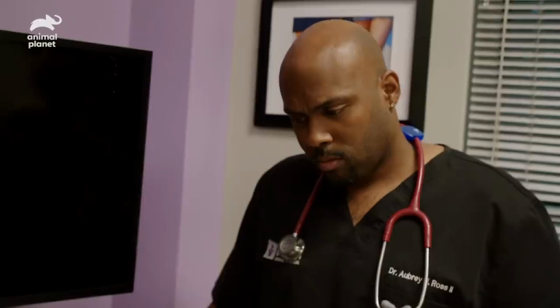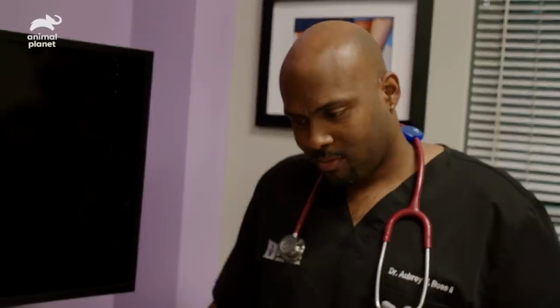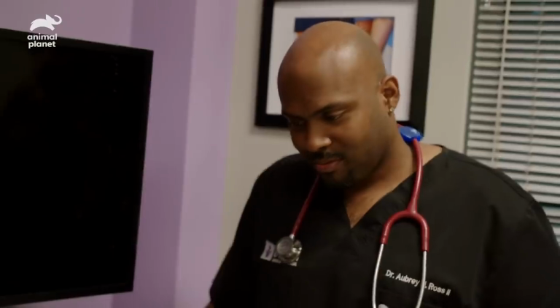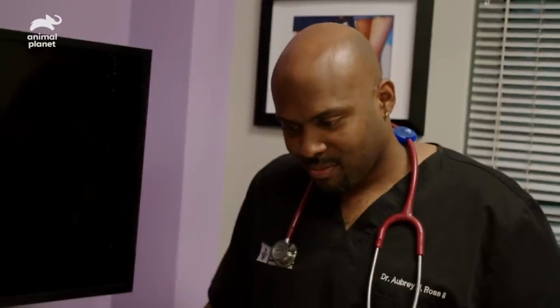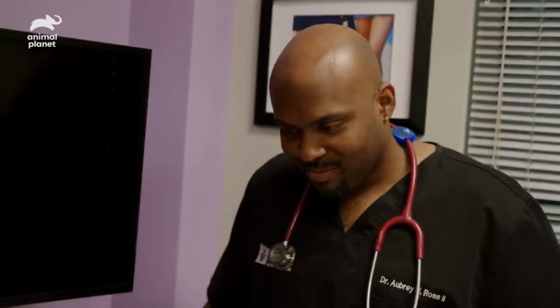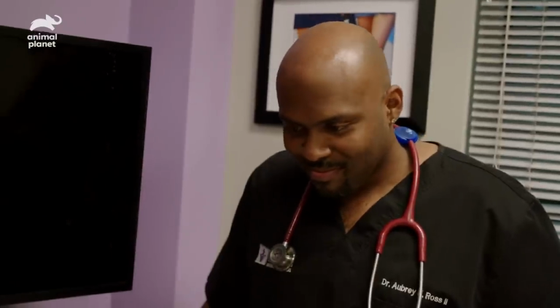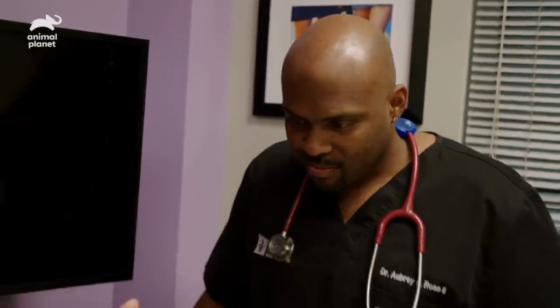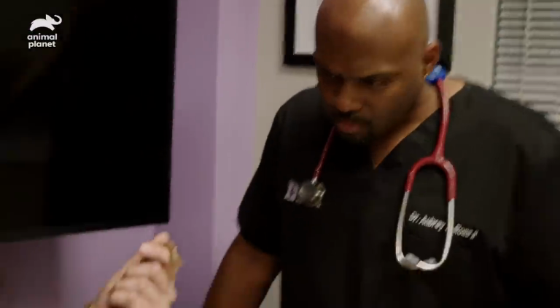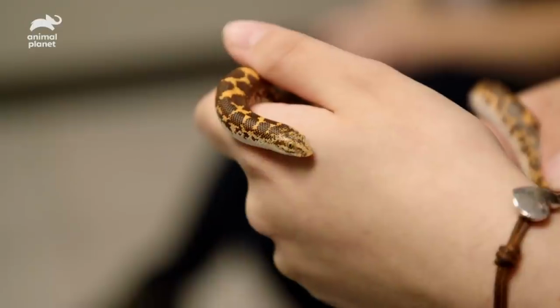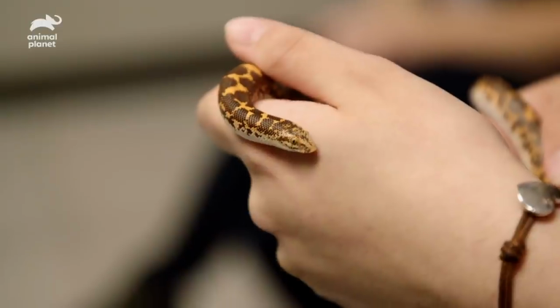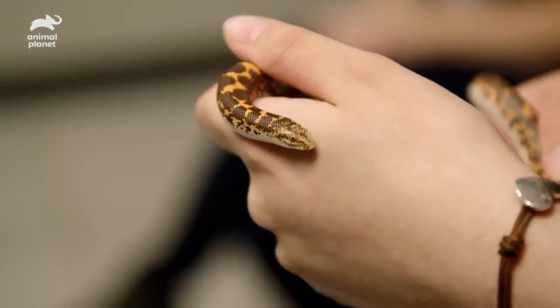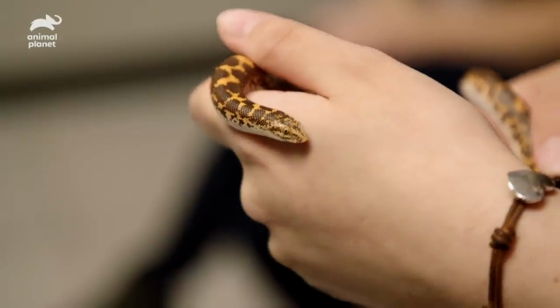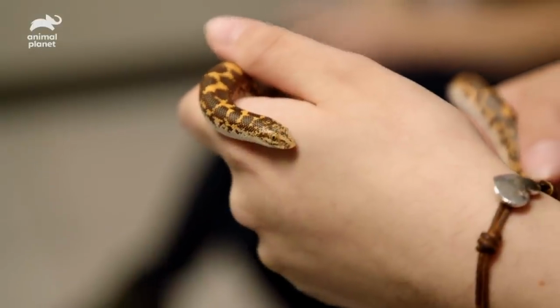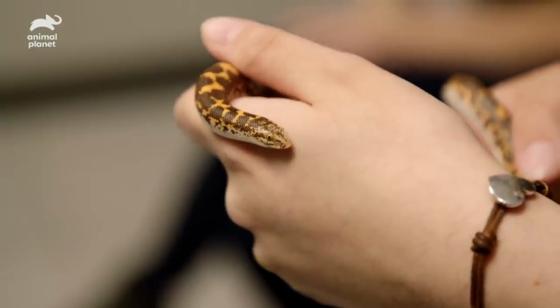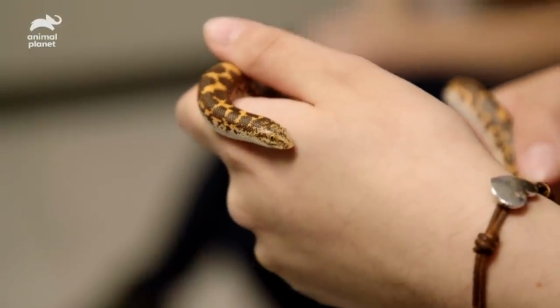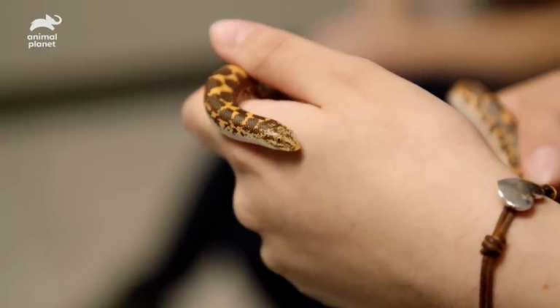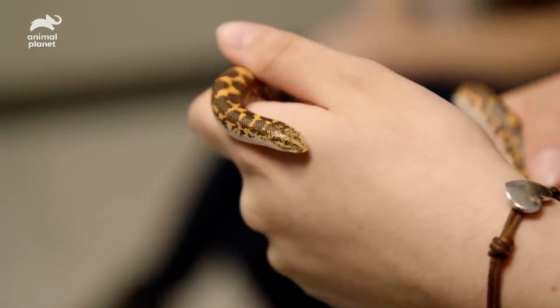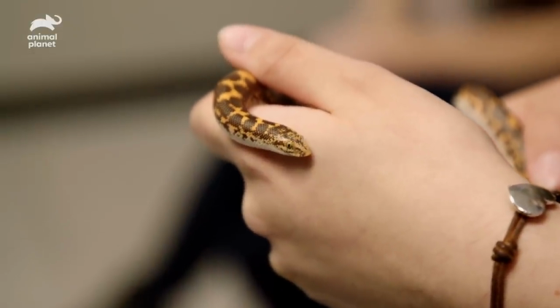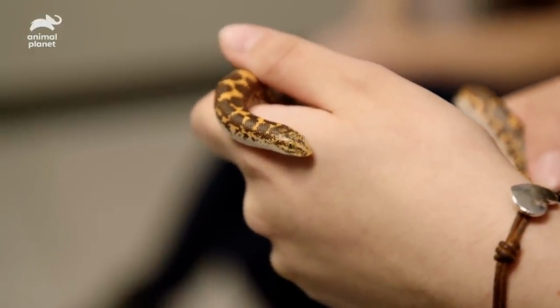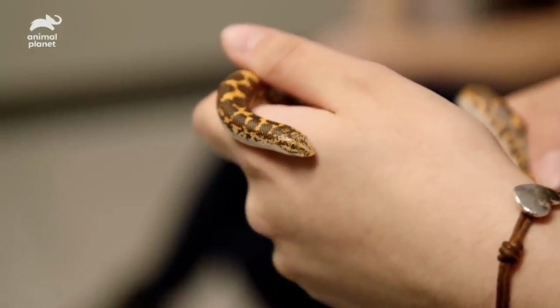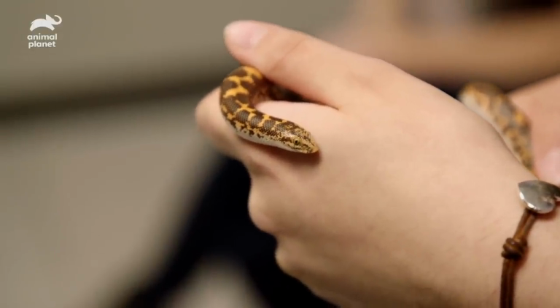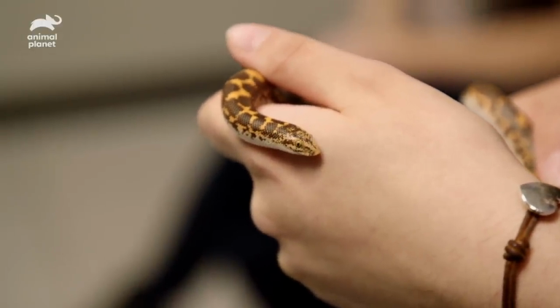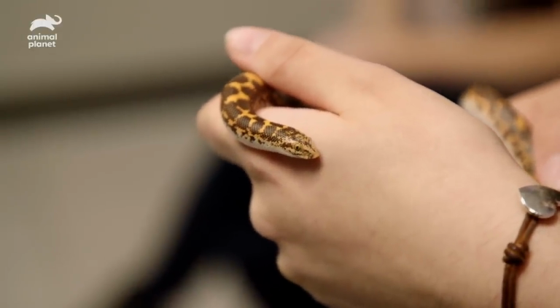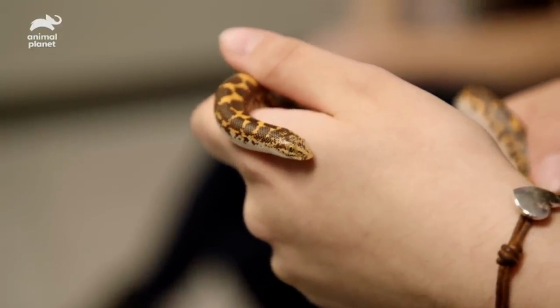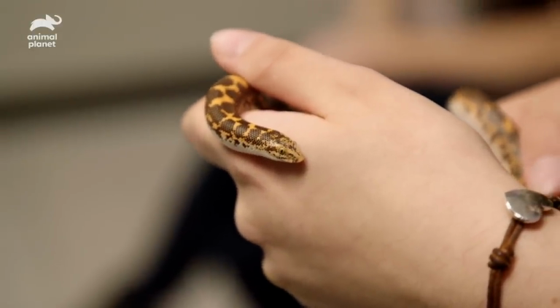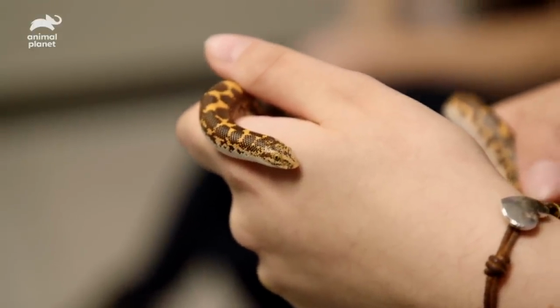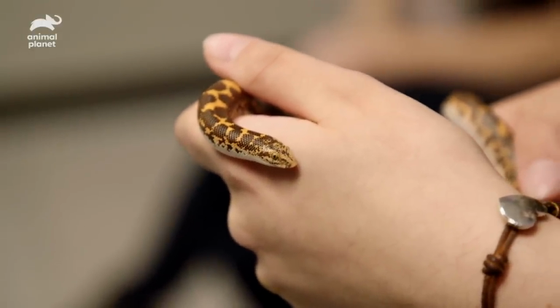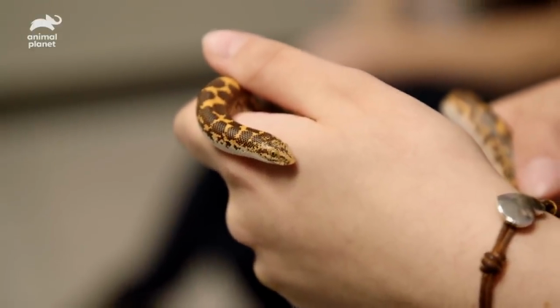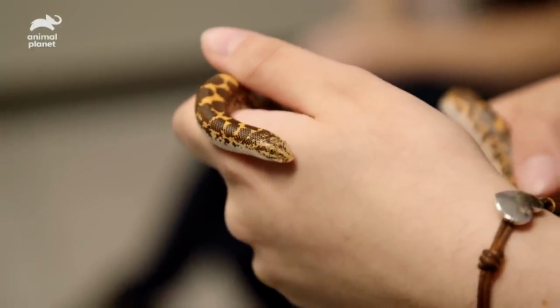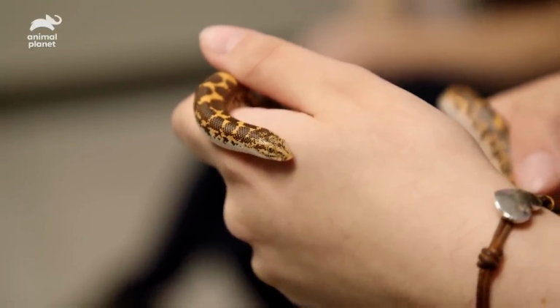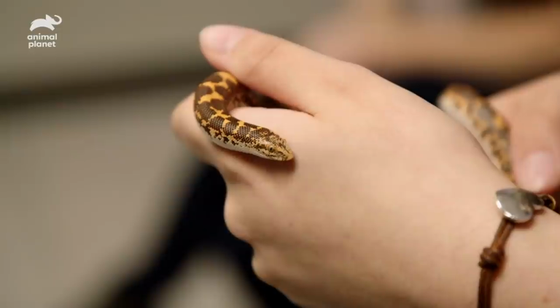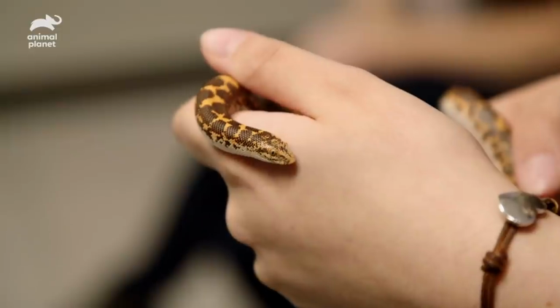He's a stubborn little boy — what he wants is what he gets. And he's really good with my little sister. She holds him a lot and cares for him a lot.